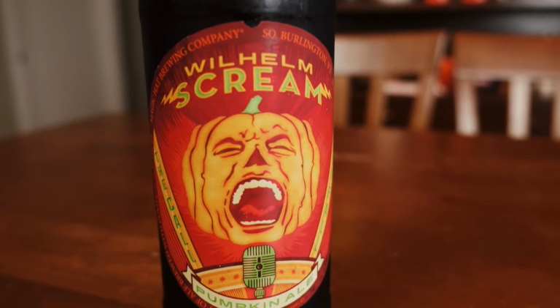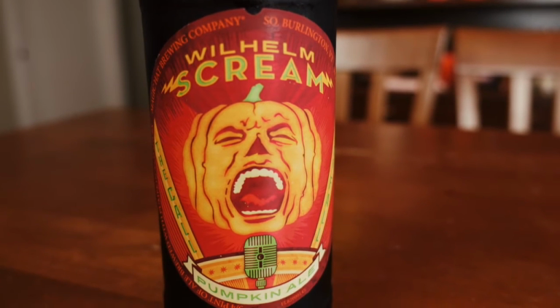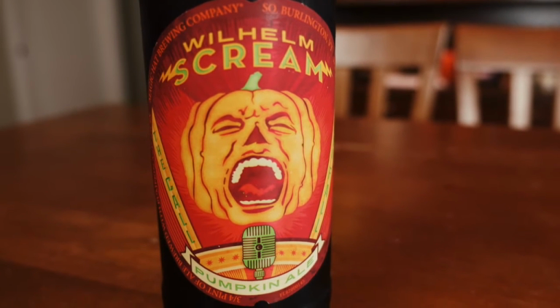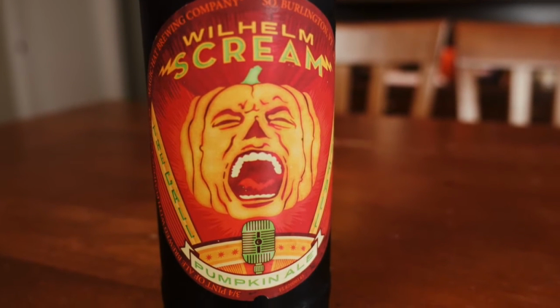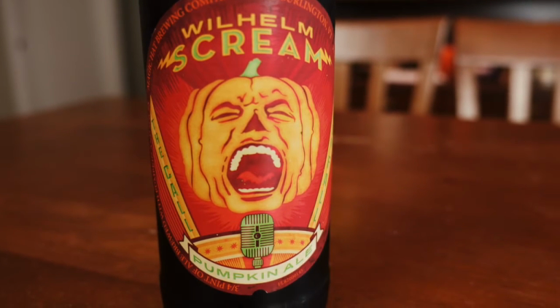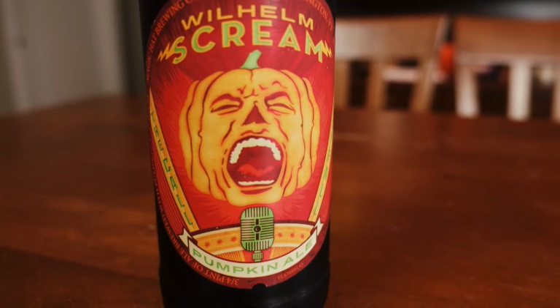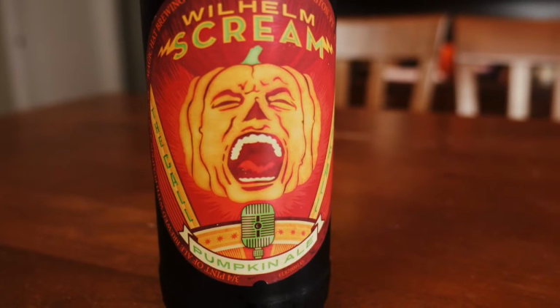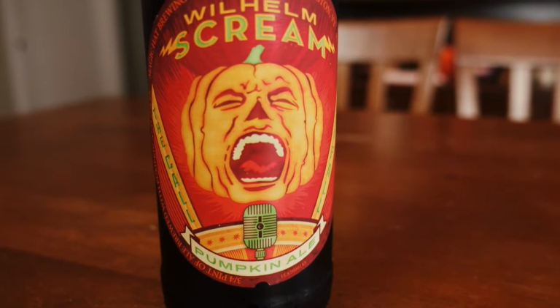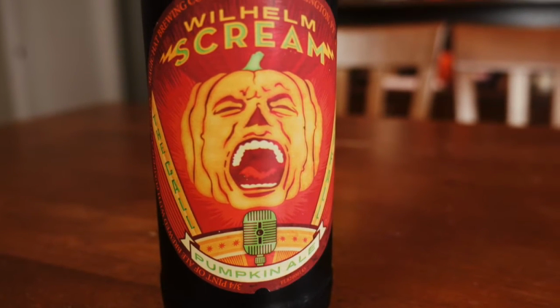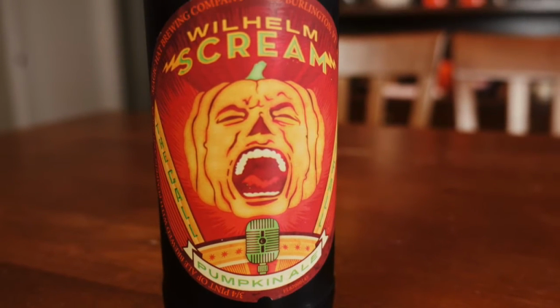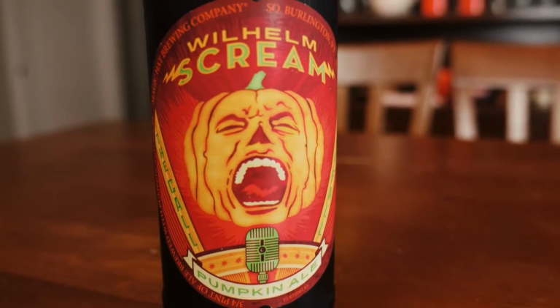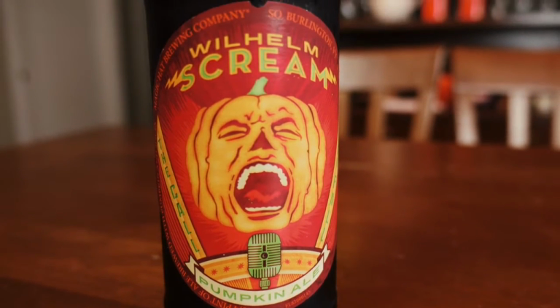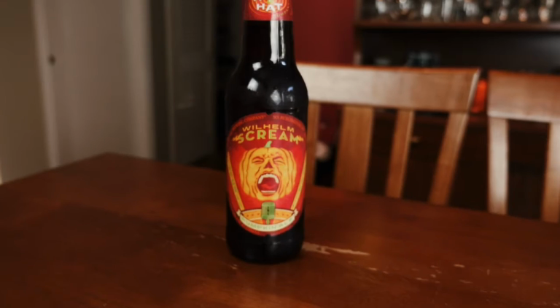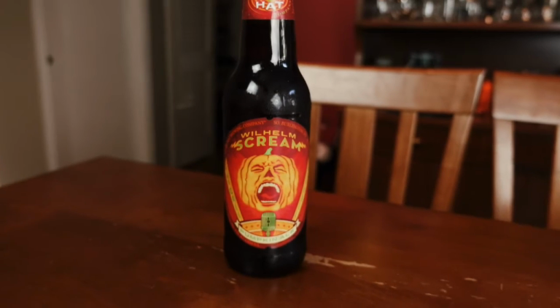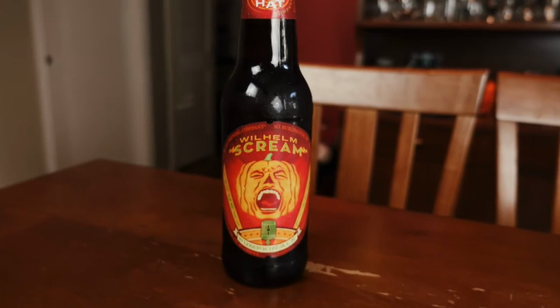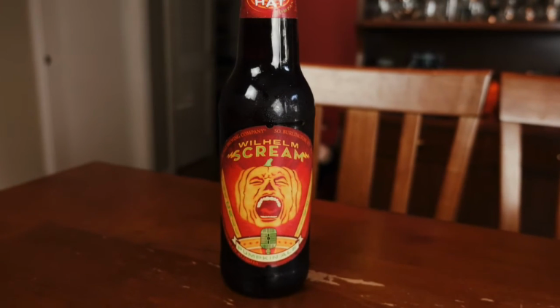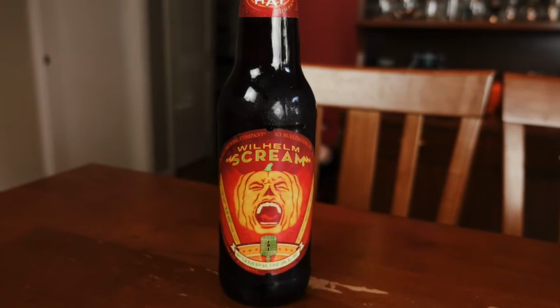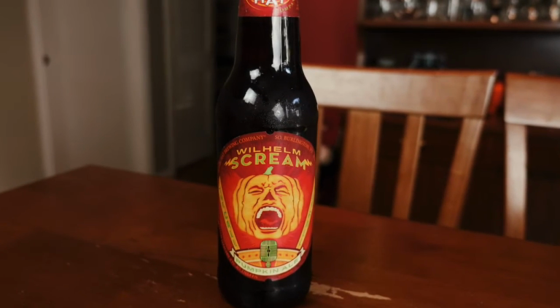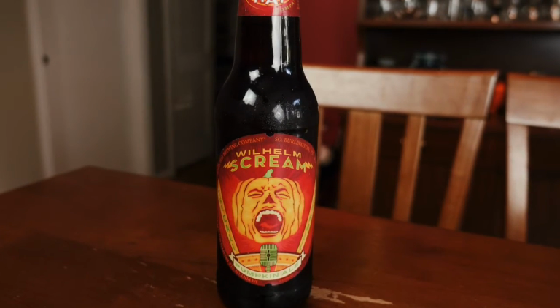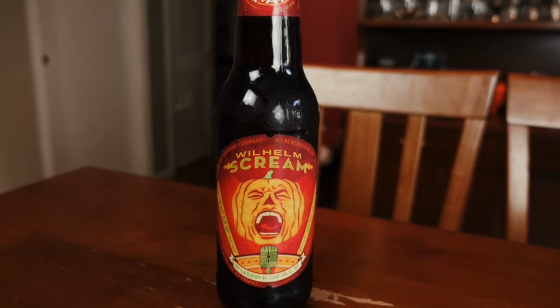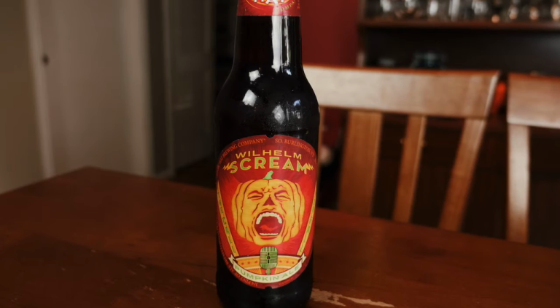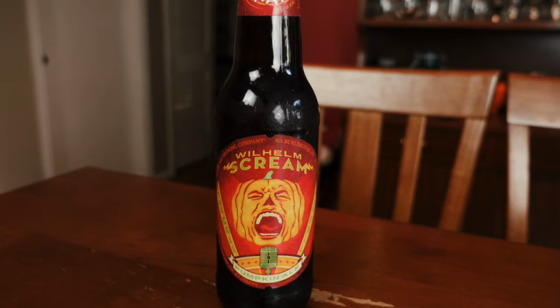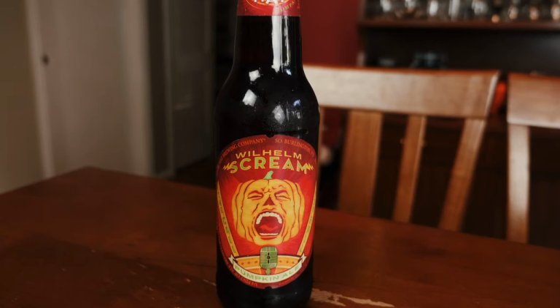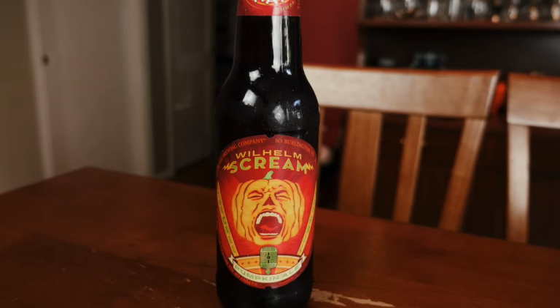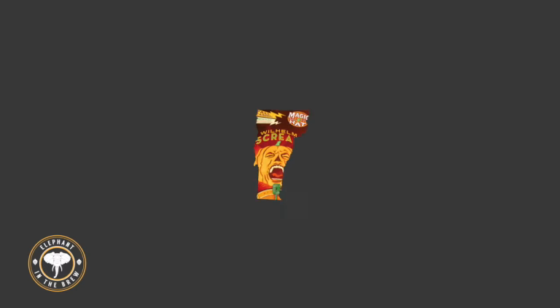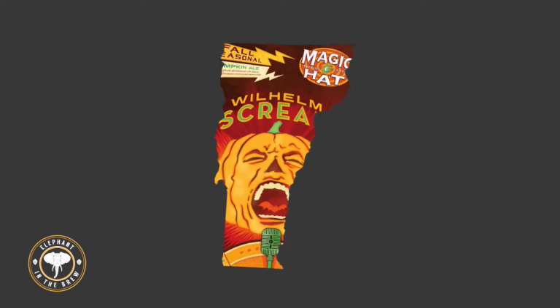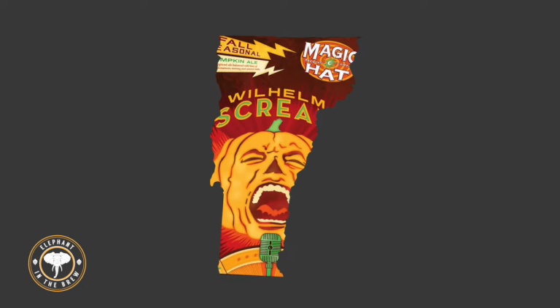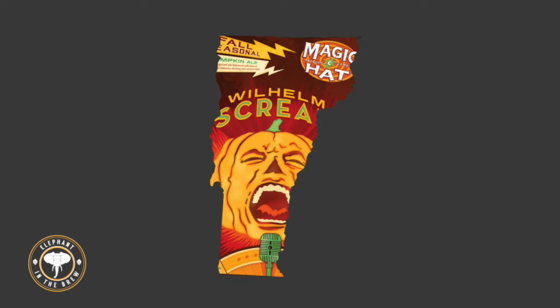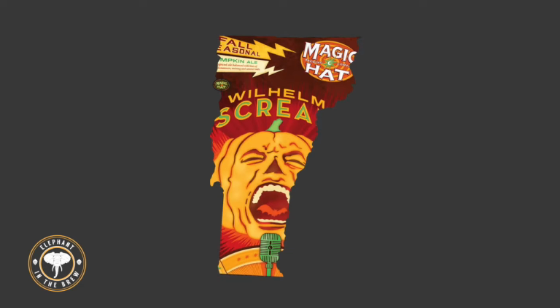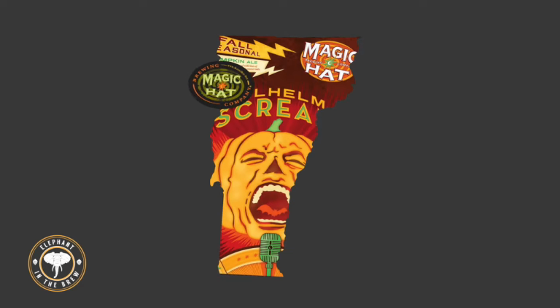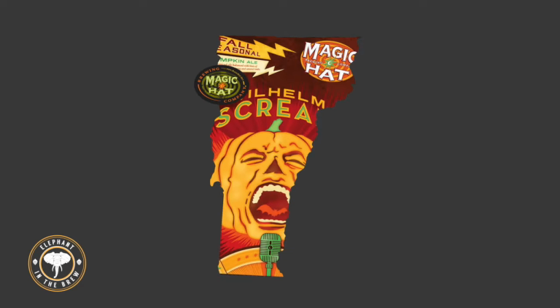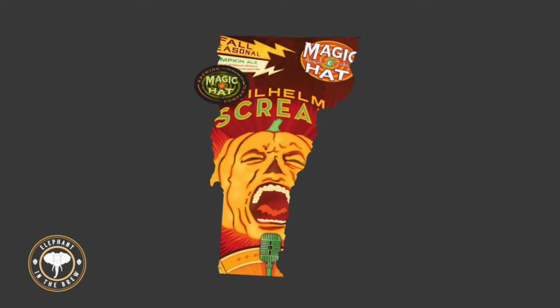Welcome to our special Halloween episode, Brew Nuts. Today we're celebrating fall and the ghoulish holiday it brings with the Wilhelm Scream by Magic Hat.